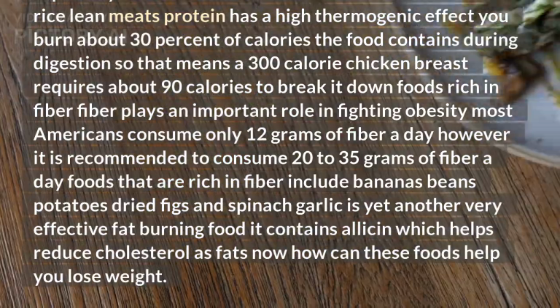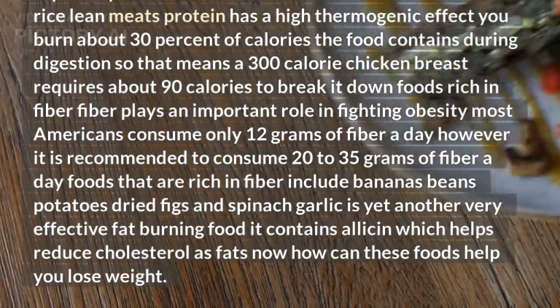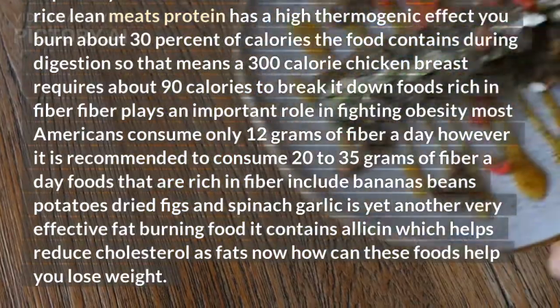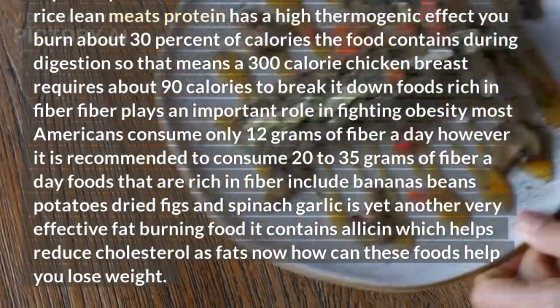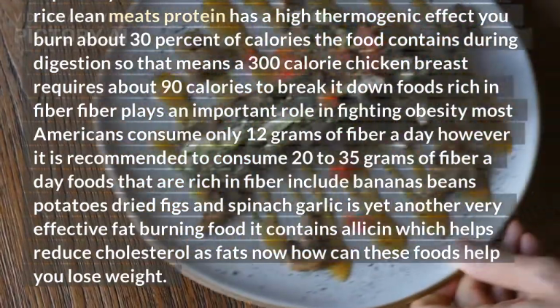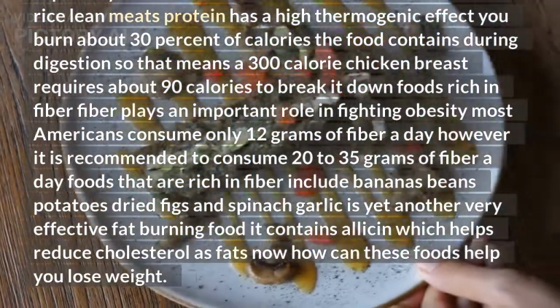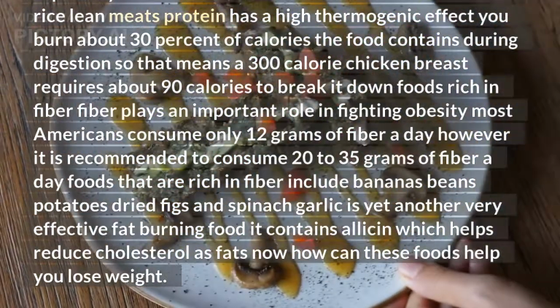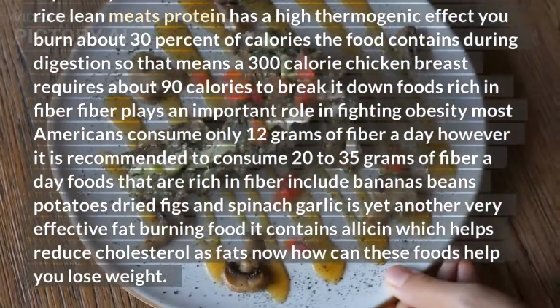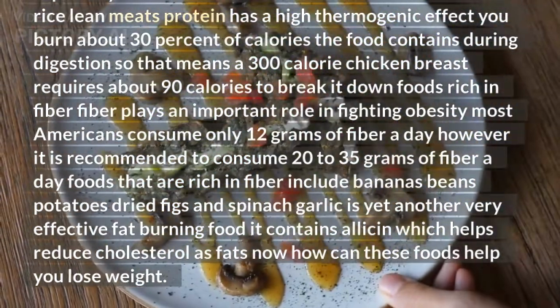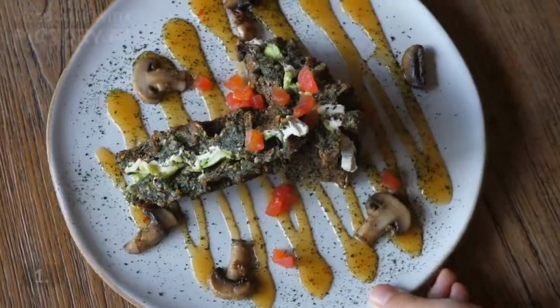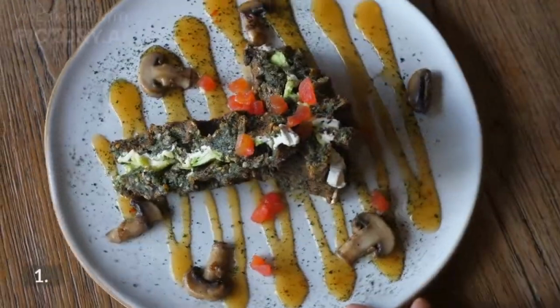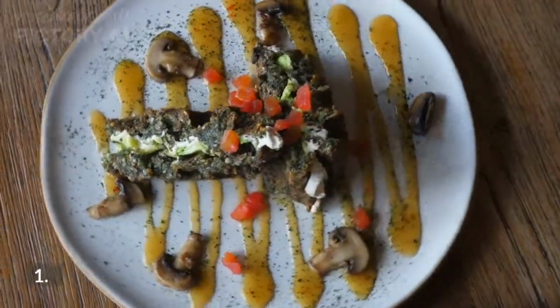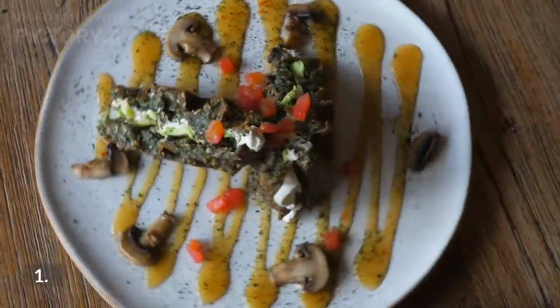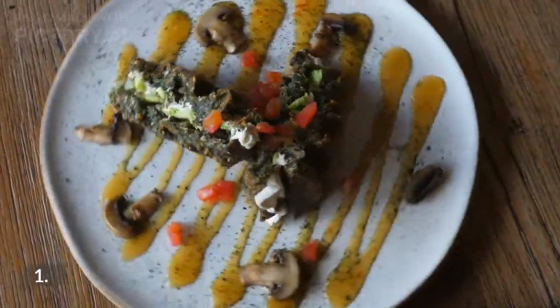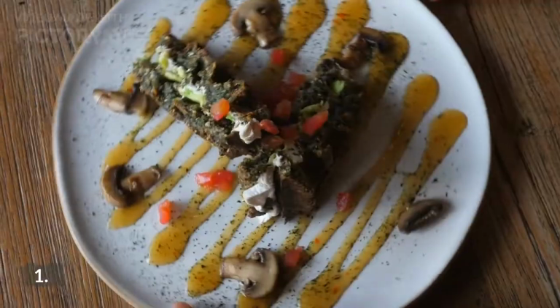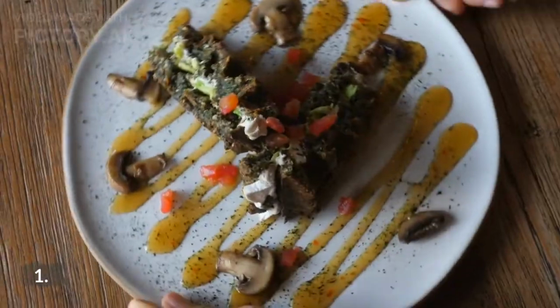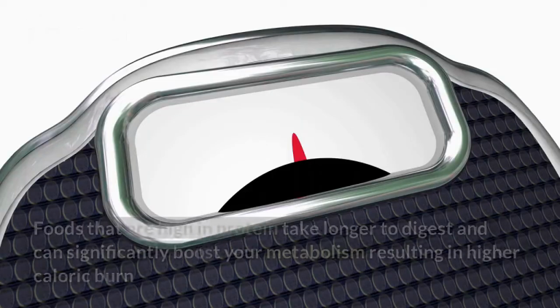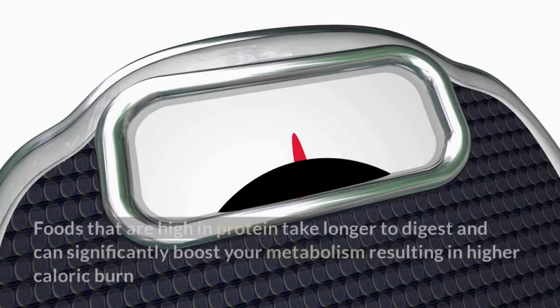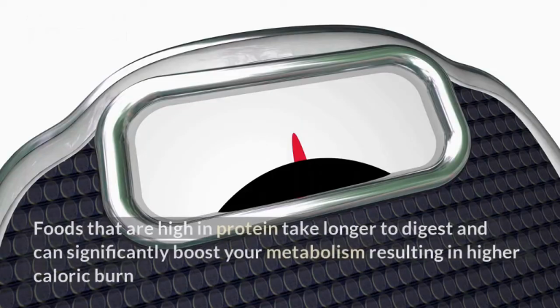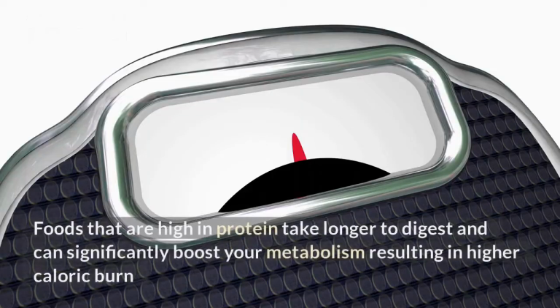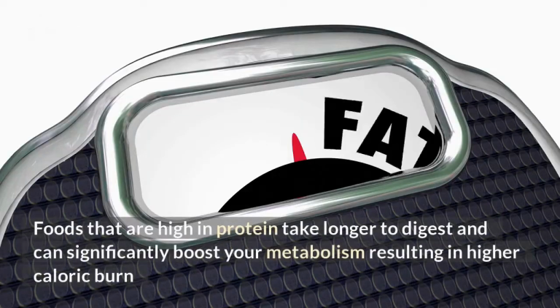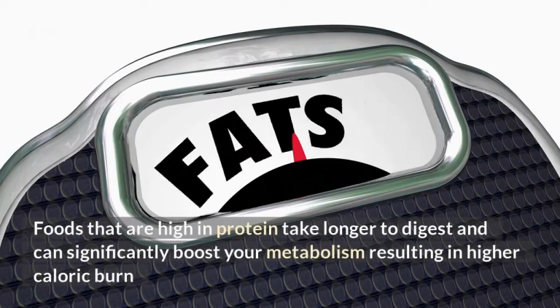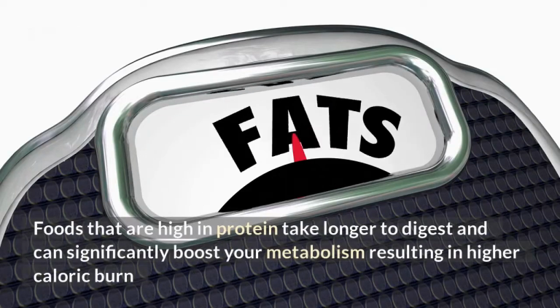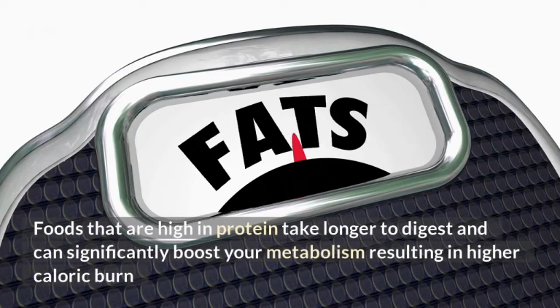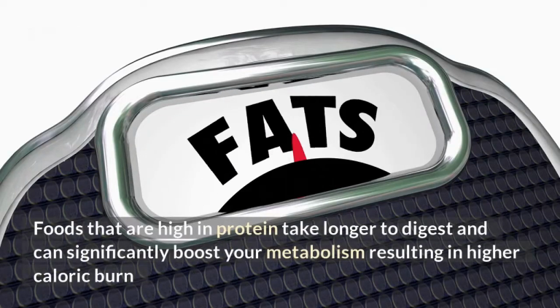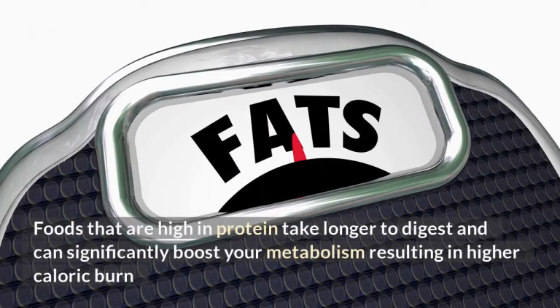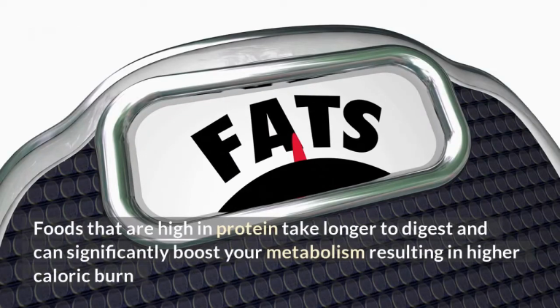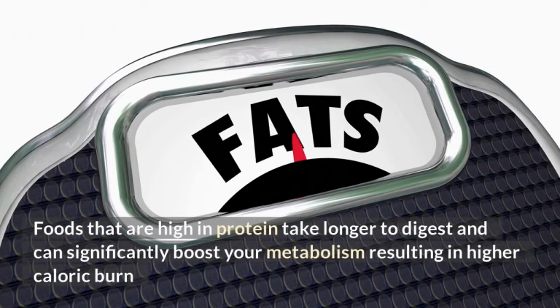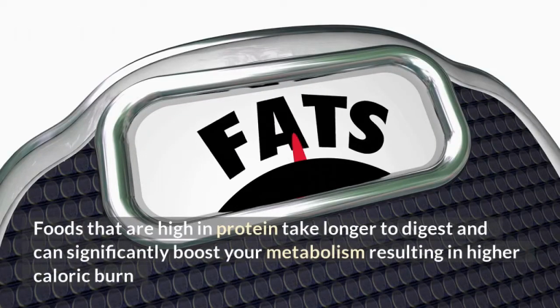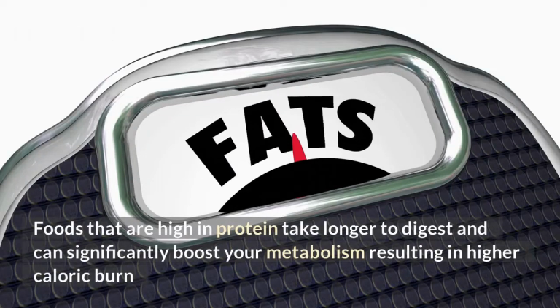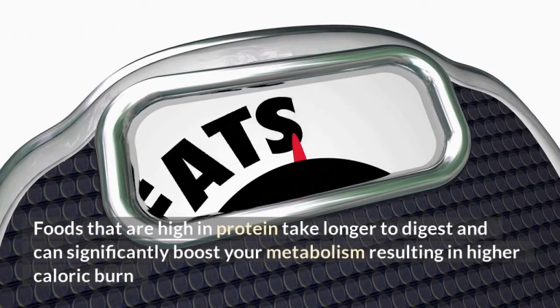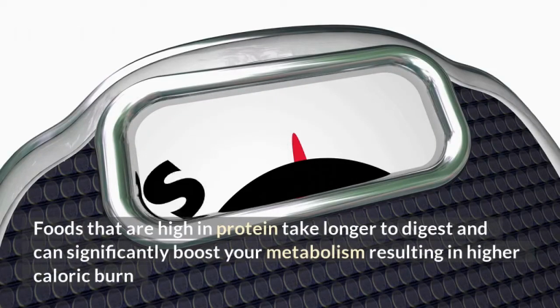Garlic is yet another very effective fat-burning food. It contains allicin, which helps reduce cholesterol and fats. Now how can these foods help you lose weight?